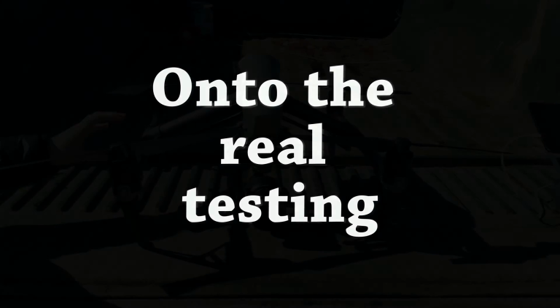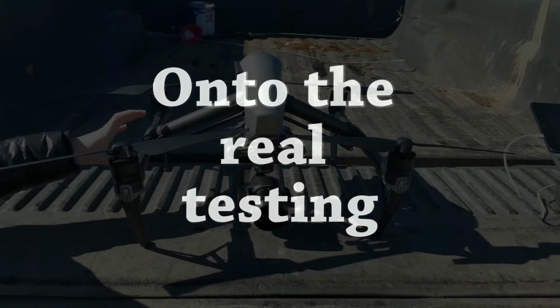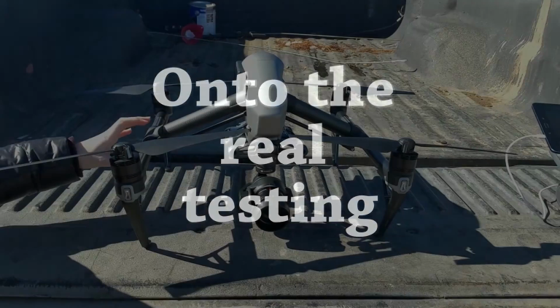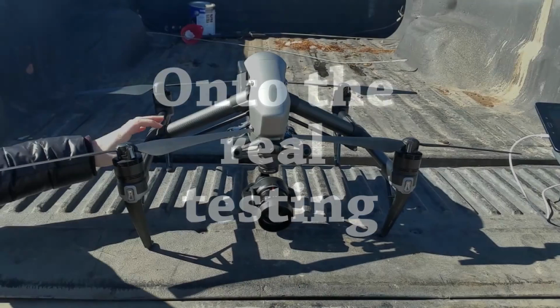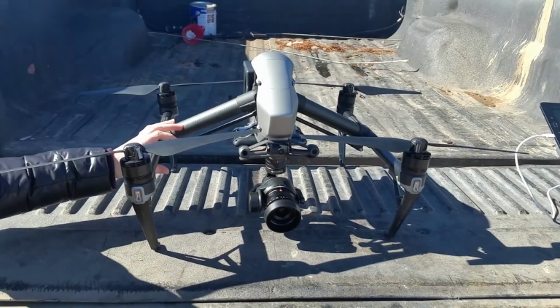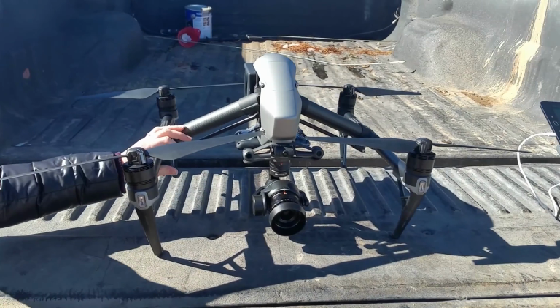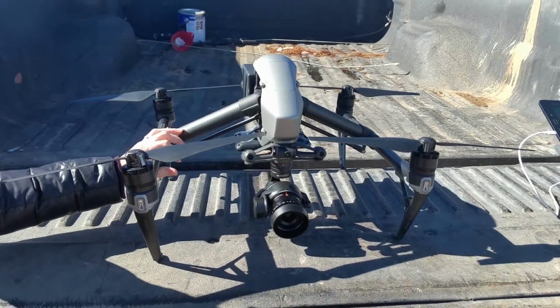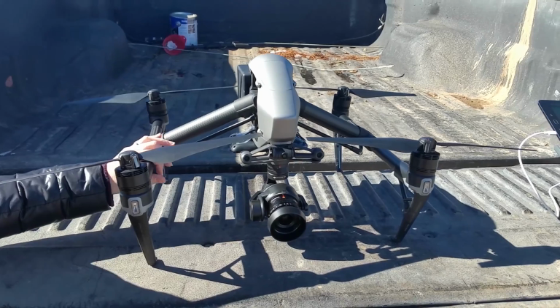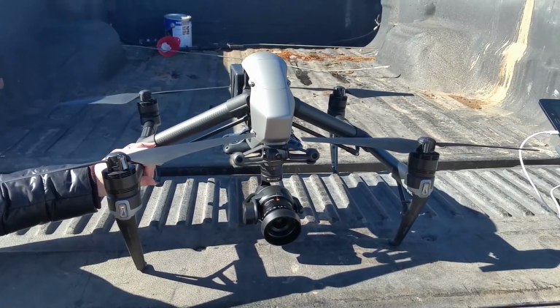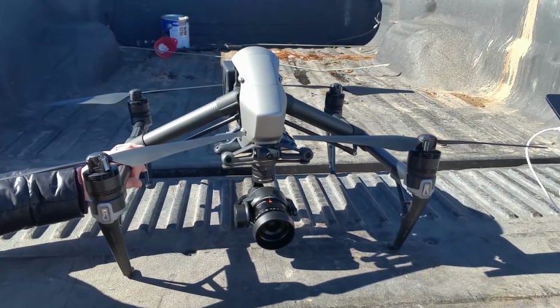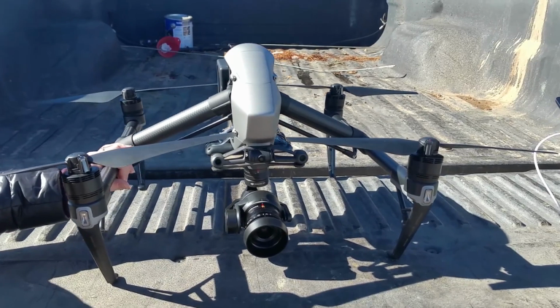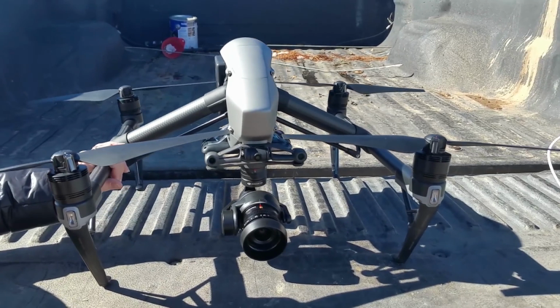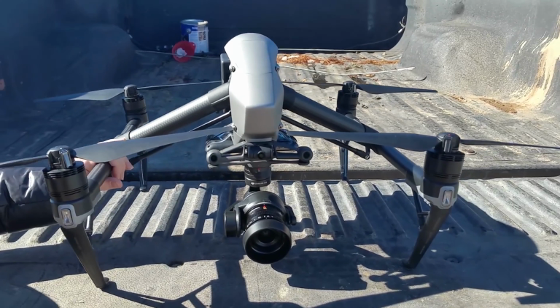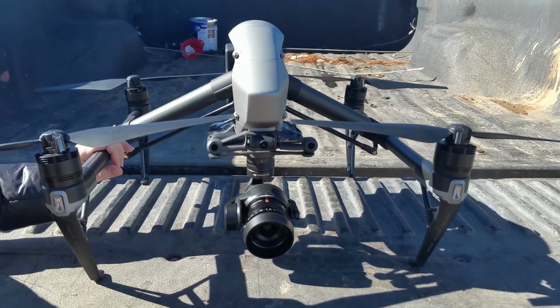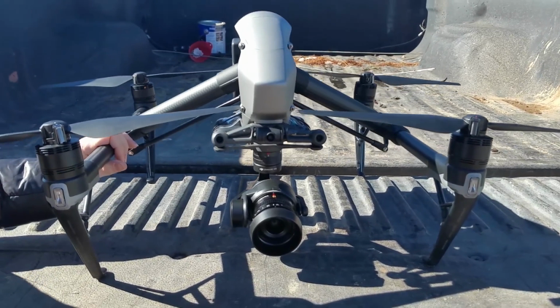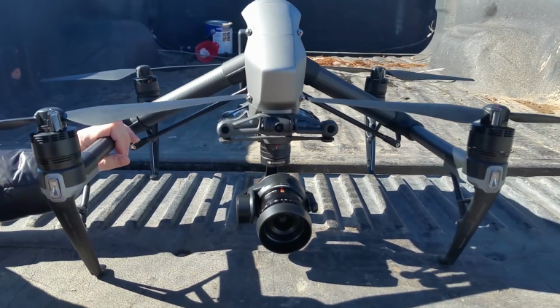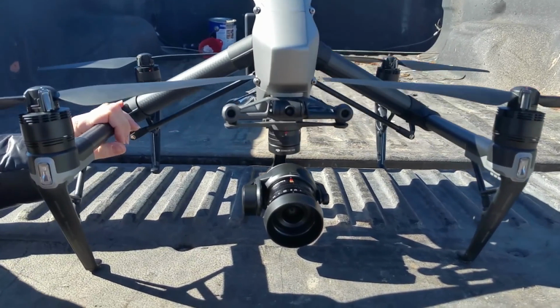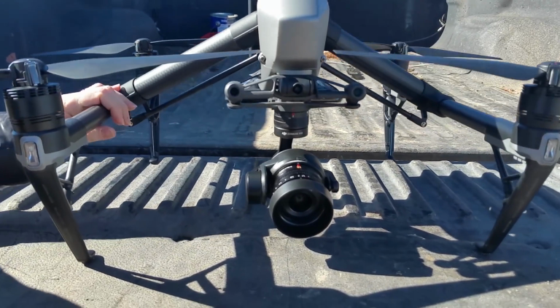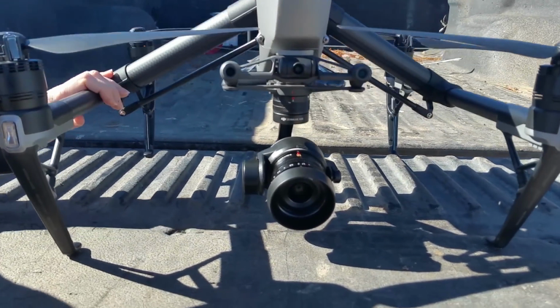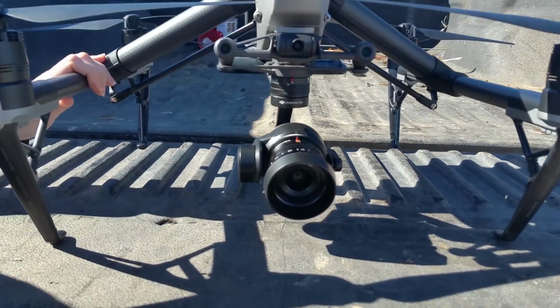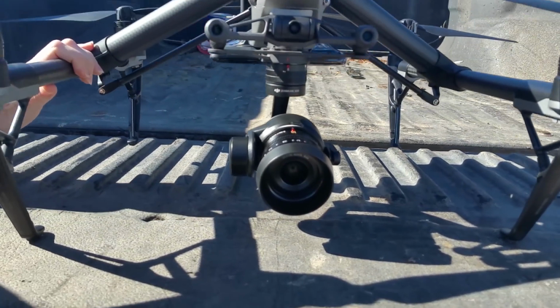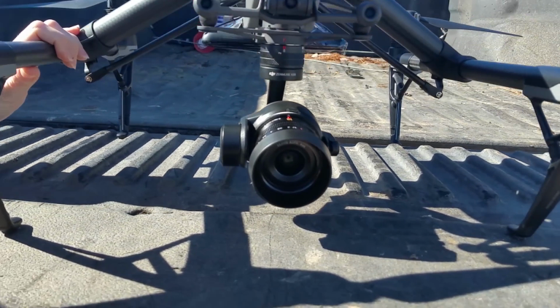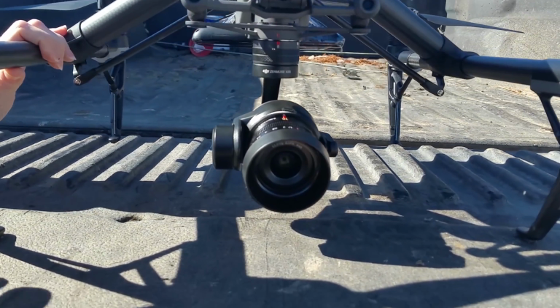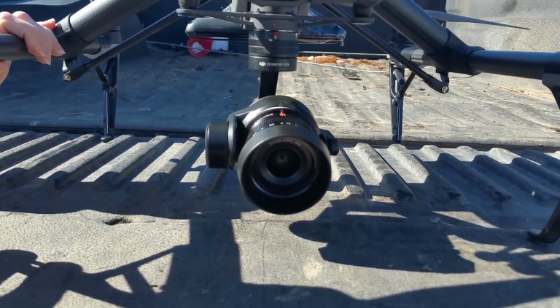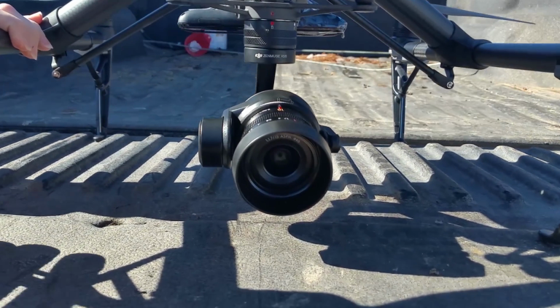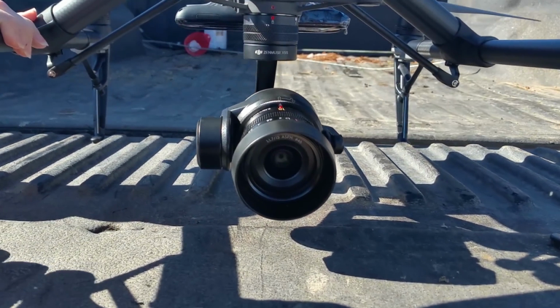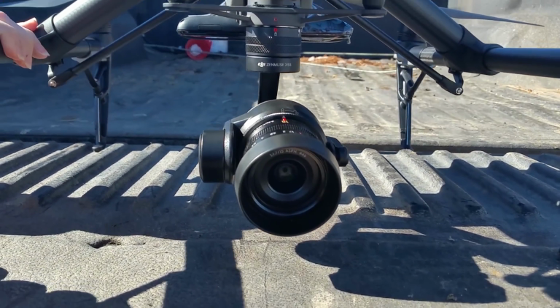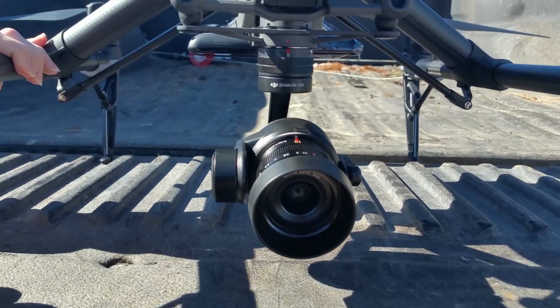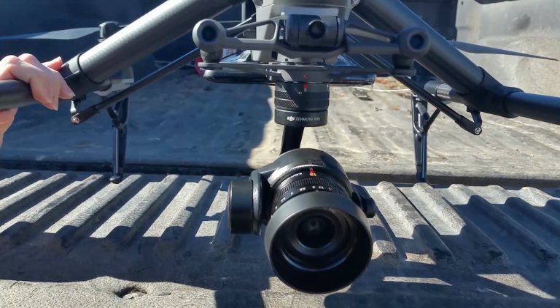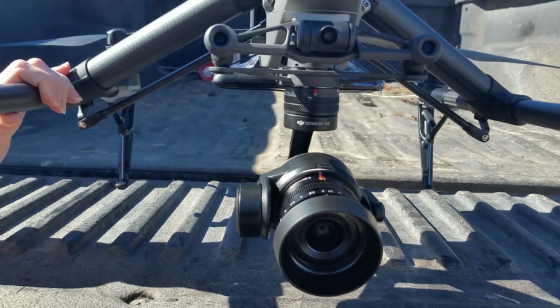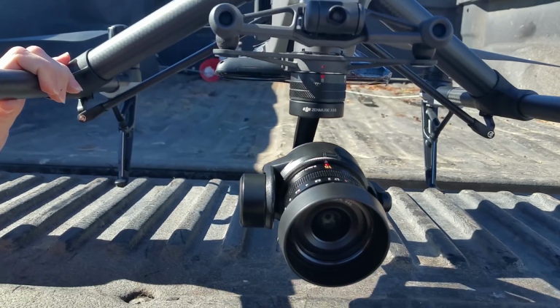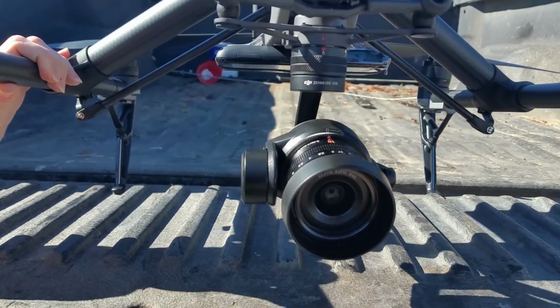Here we are on this beautiful Sunday in Chino Valley, Arizona, doing our second speed test with our Inspire 2 Pro.